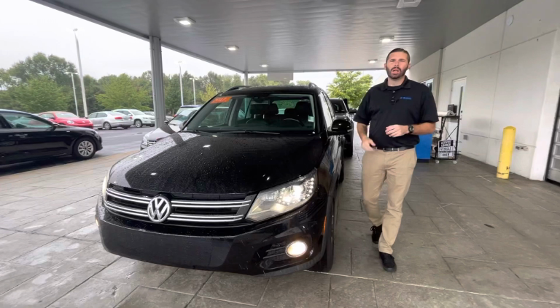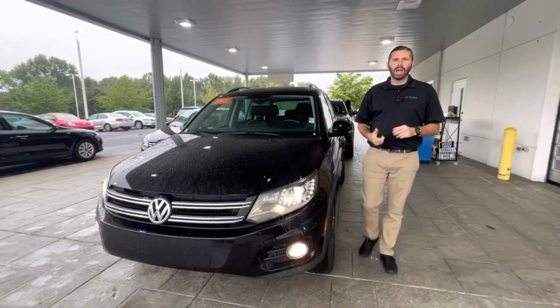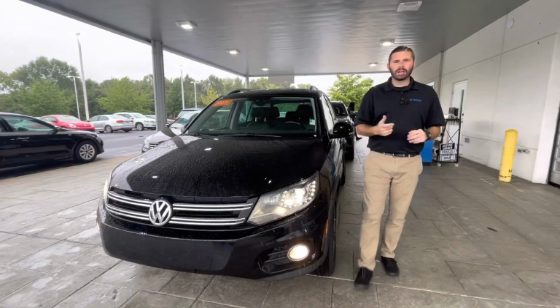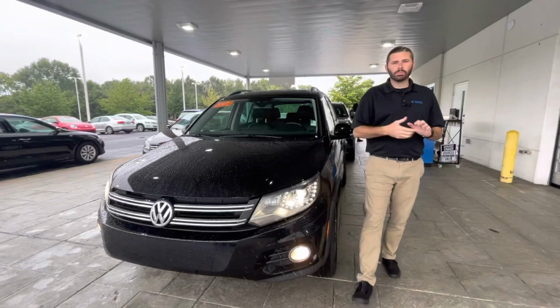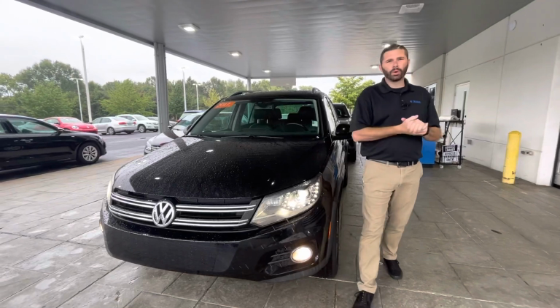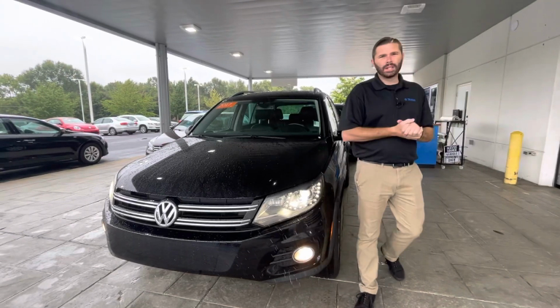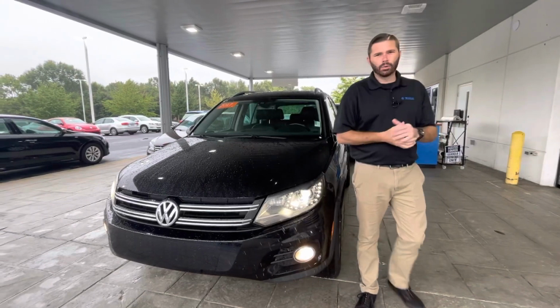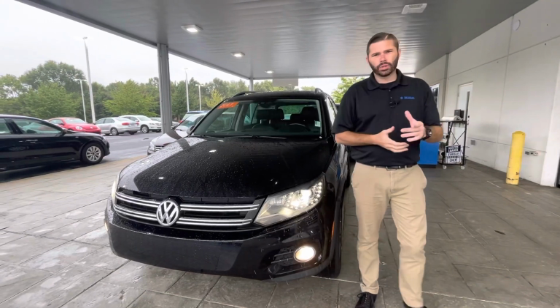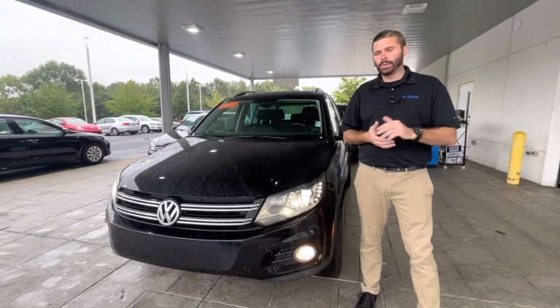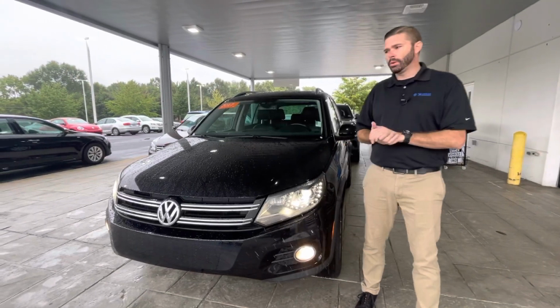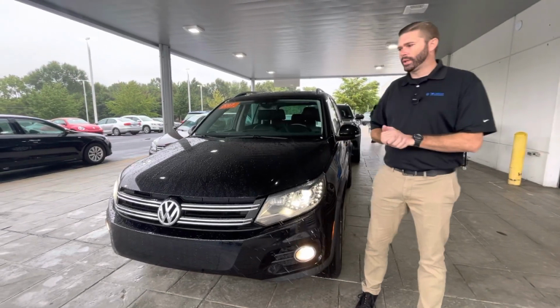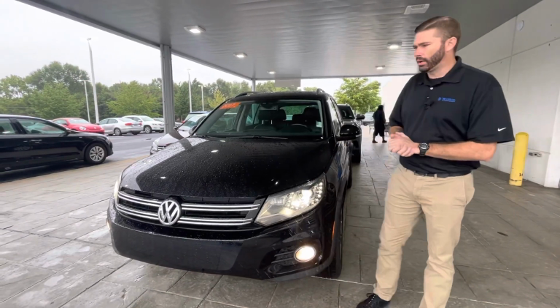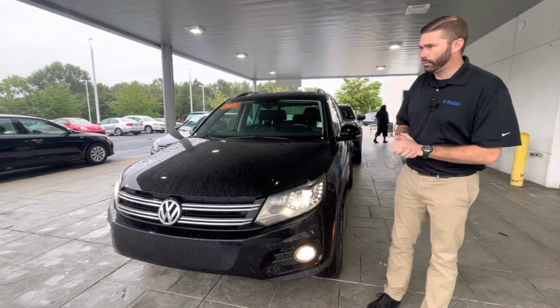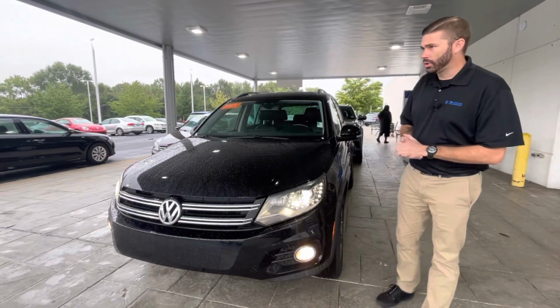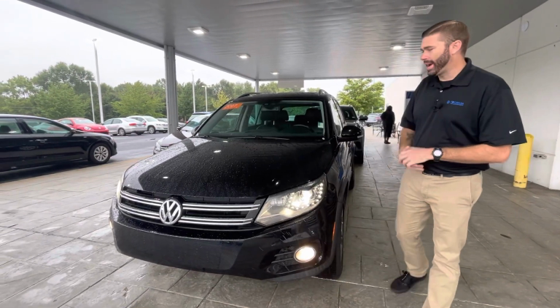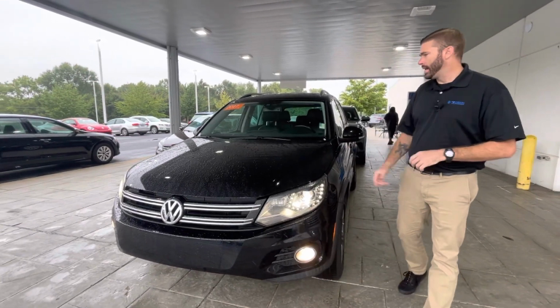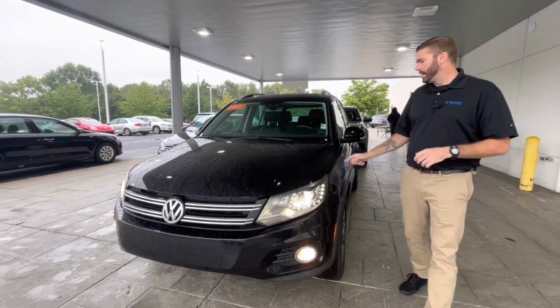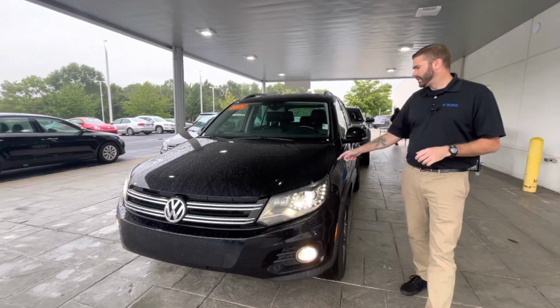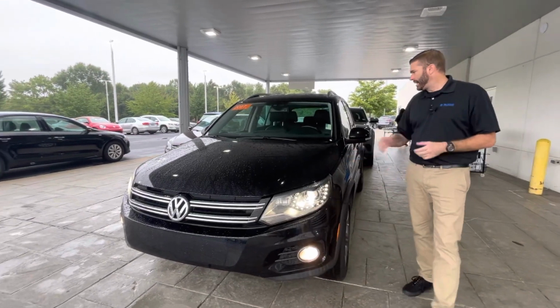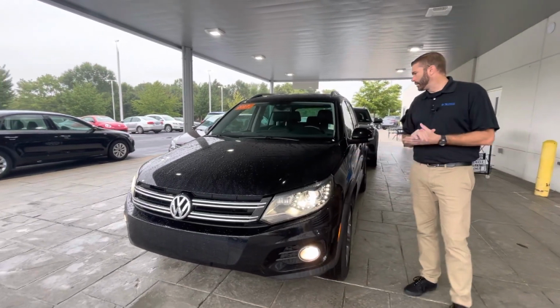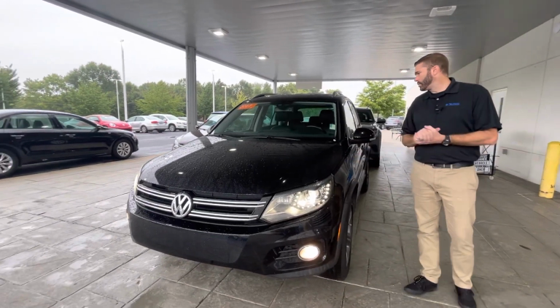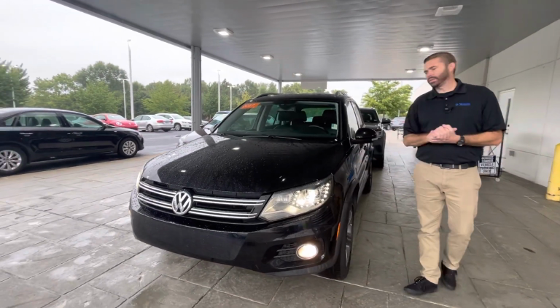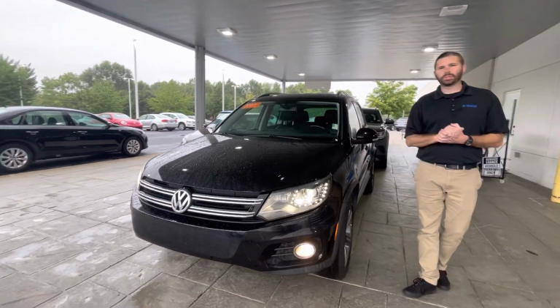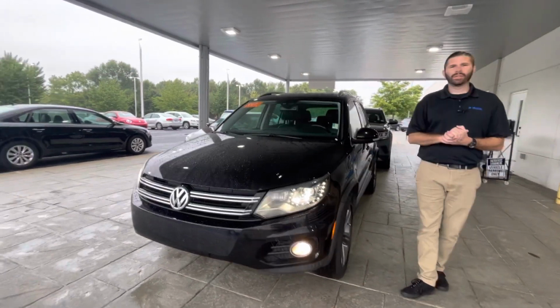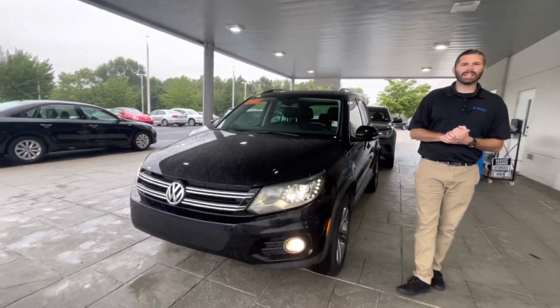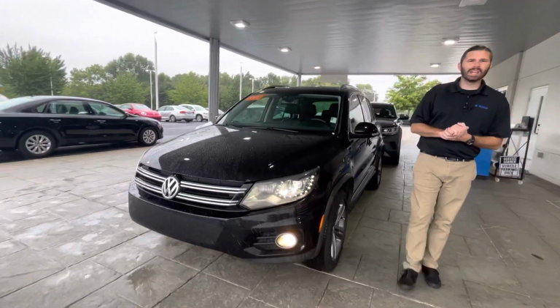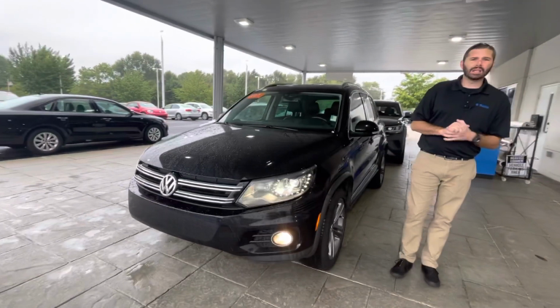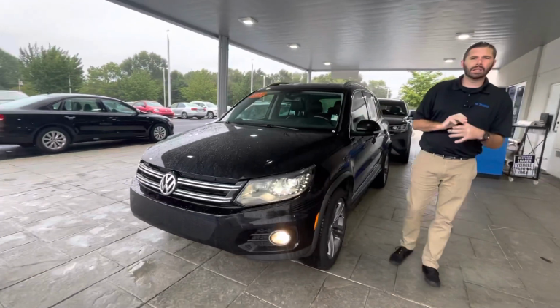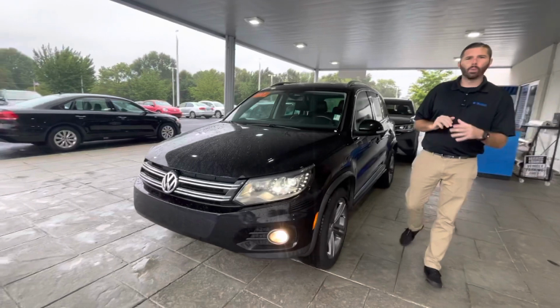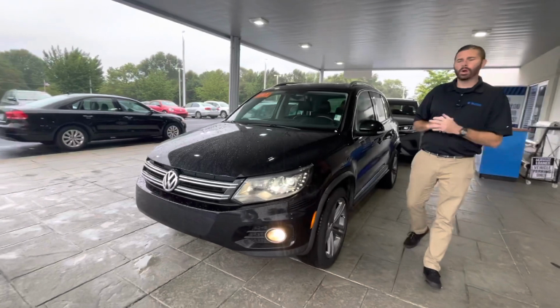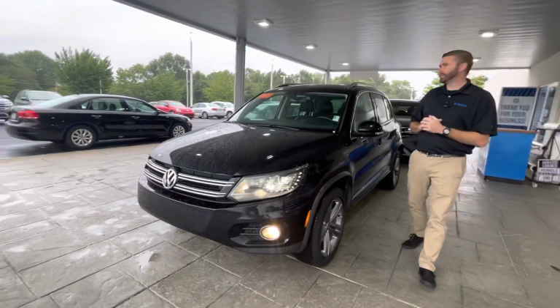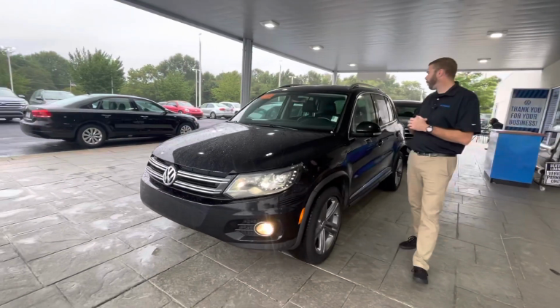Hey, good morning, Tim. Chris Harmon here with Carolina Volkswagen, standing here with the 2017 Tiguan Sport.